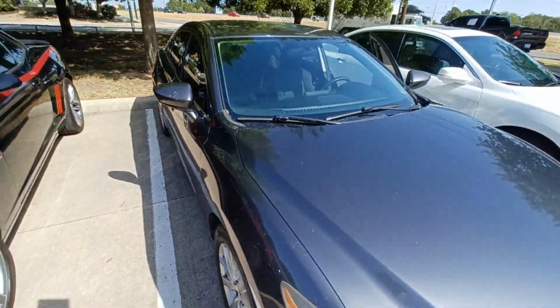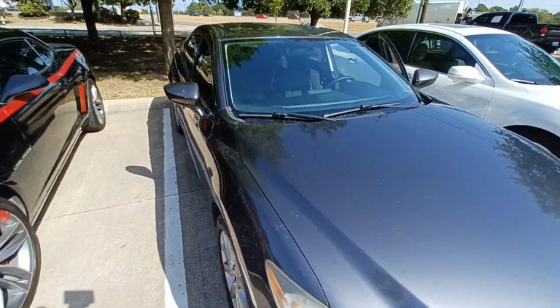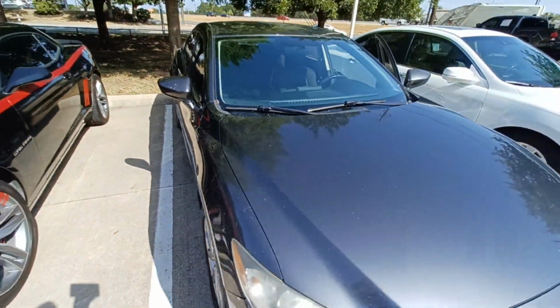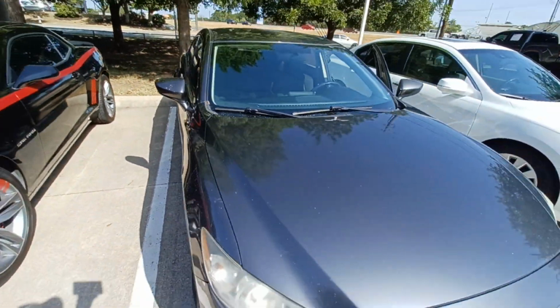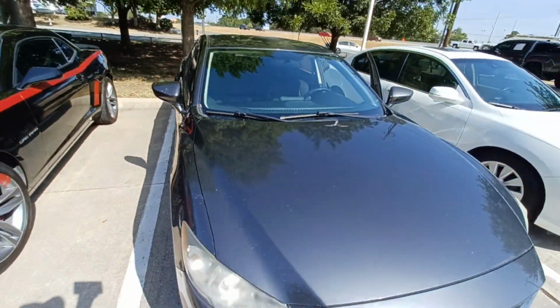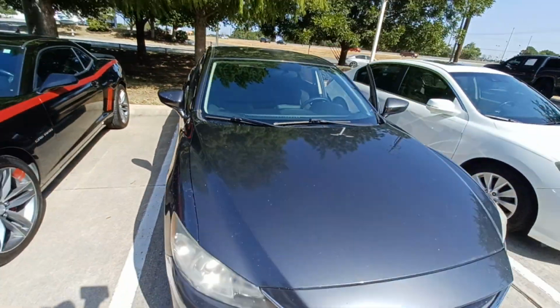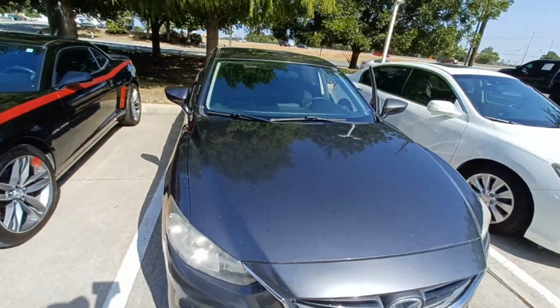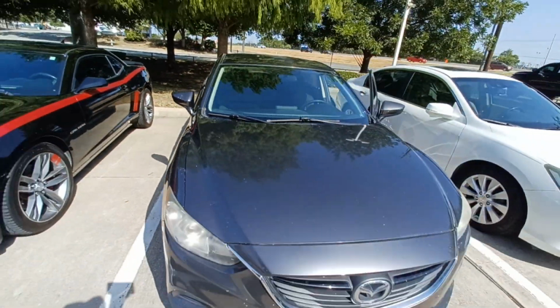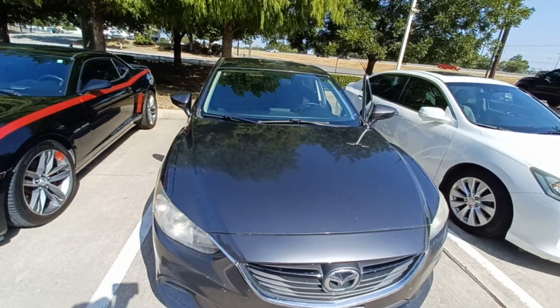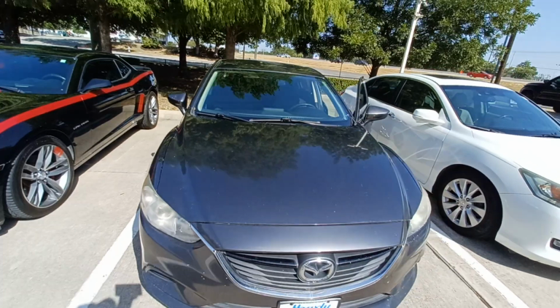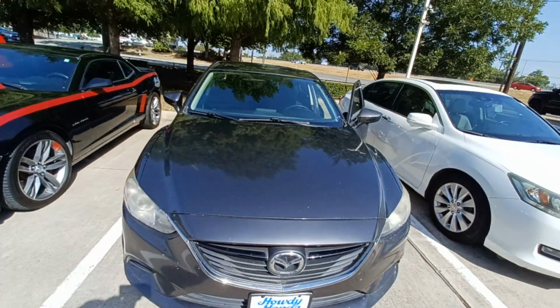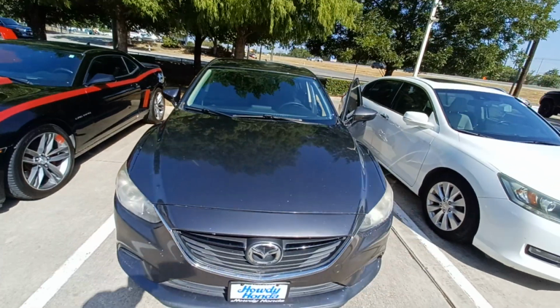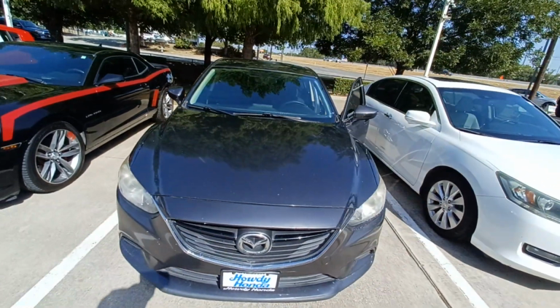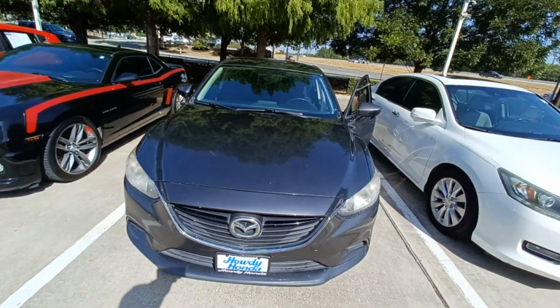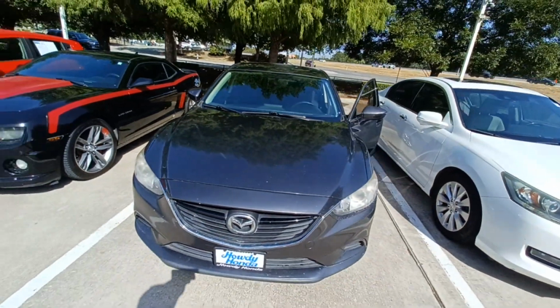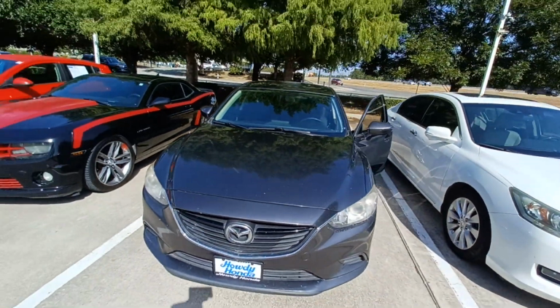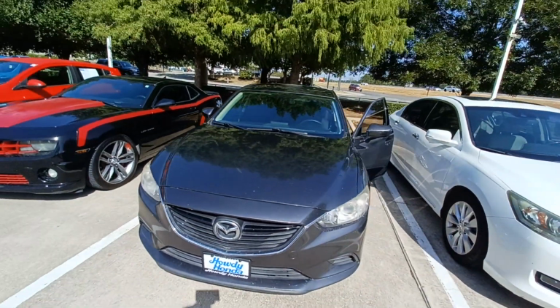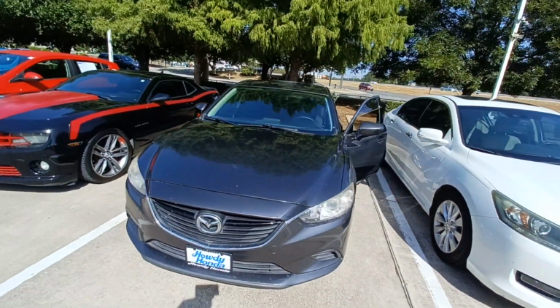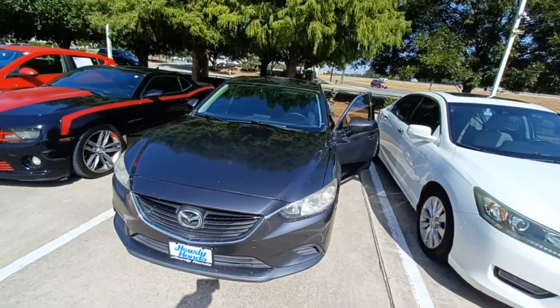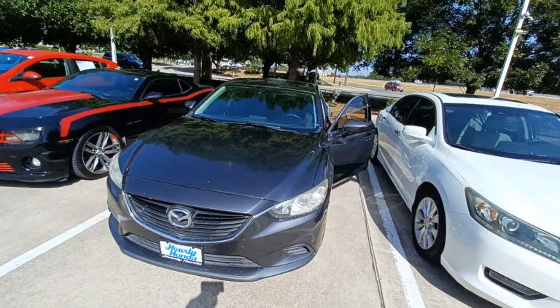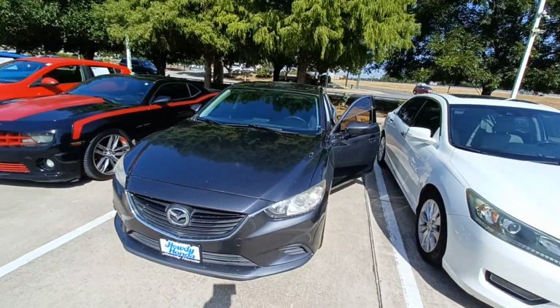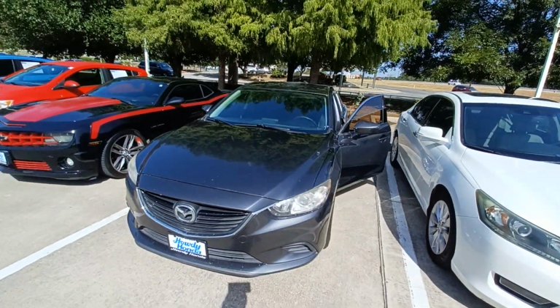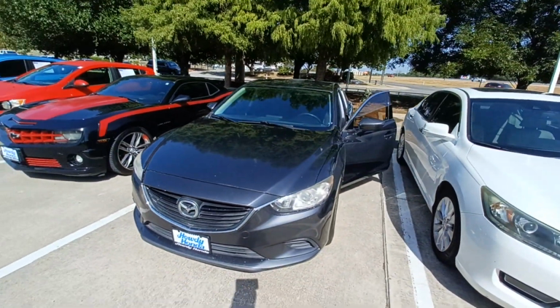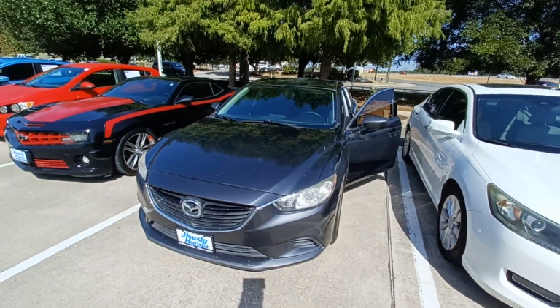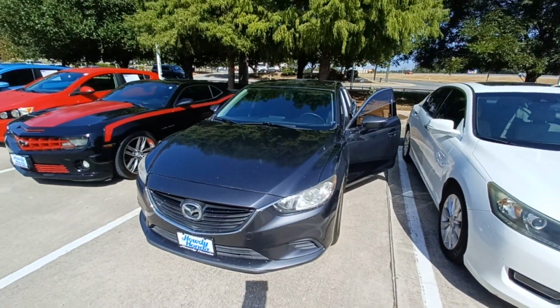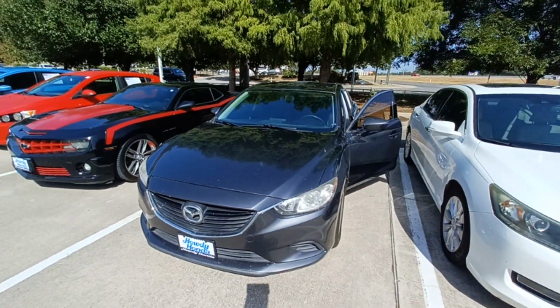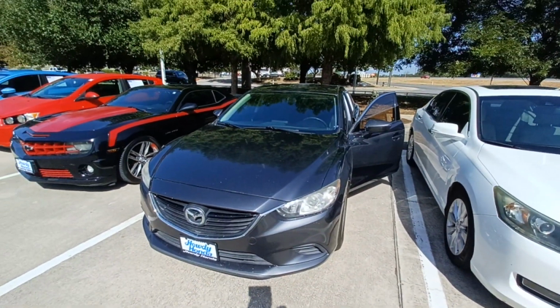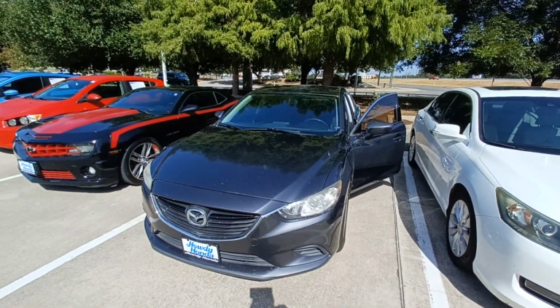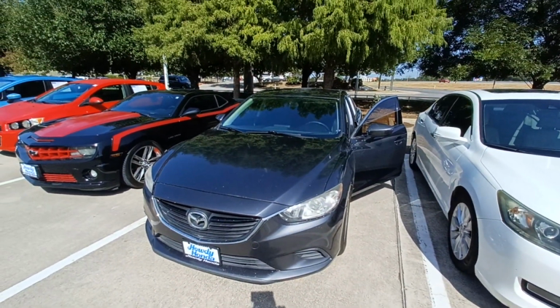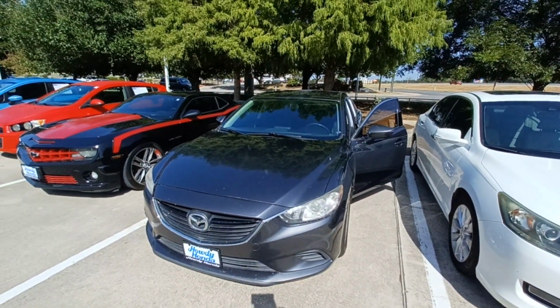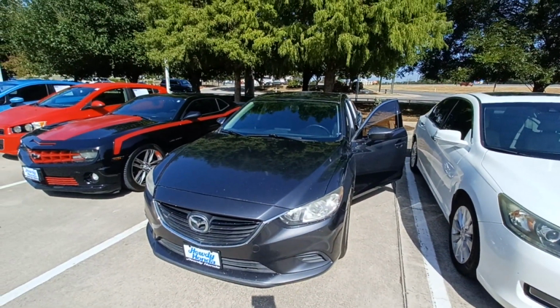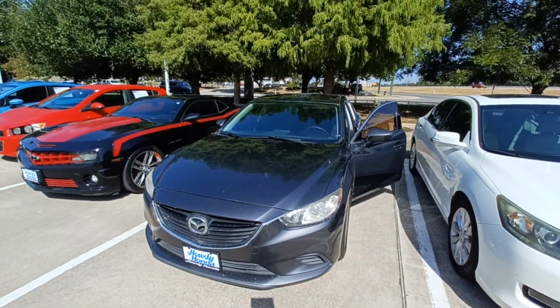And that's my 2016 Mazda 6 iSport and I'm Jason down here at Howdy Honda.